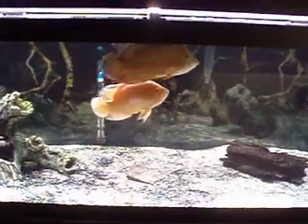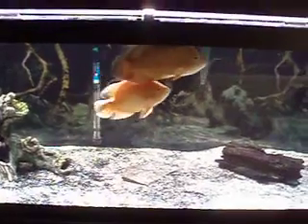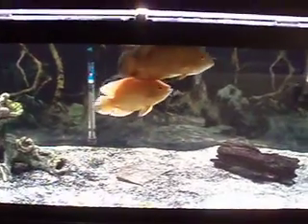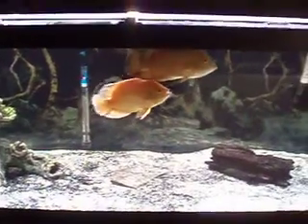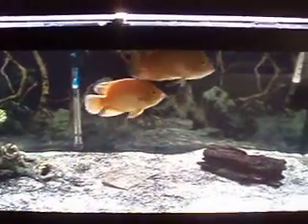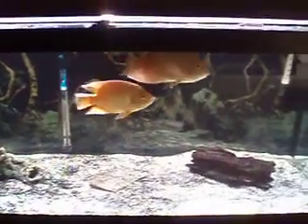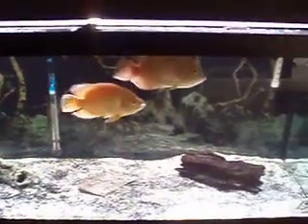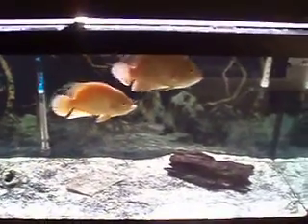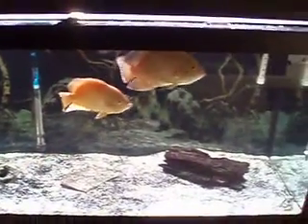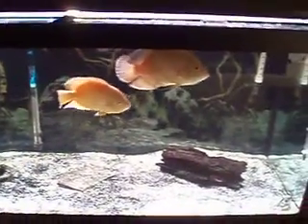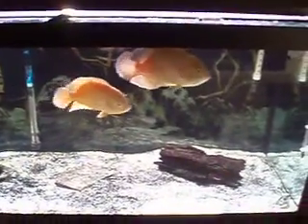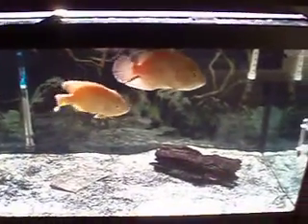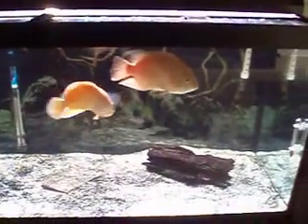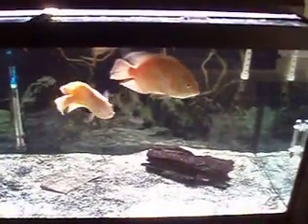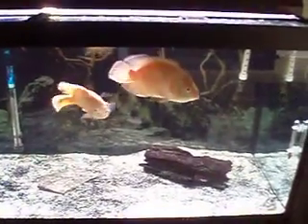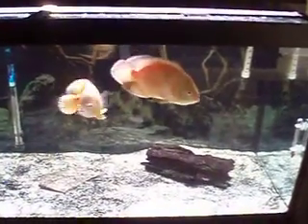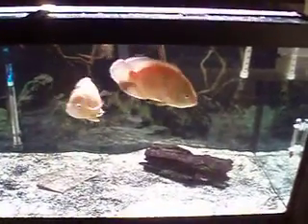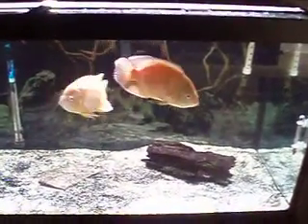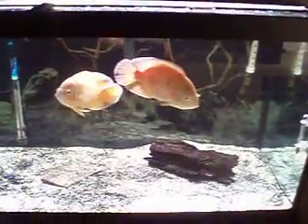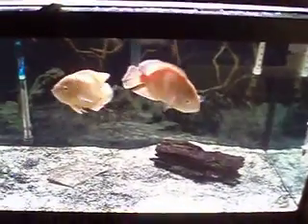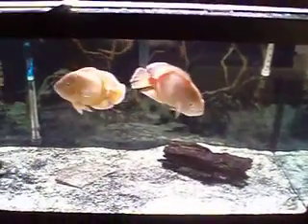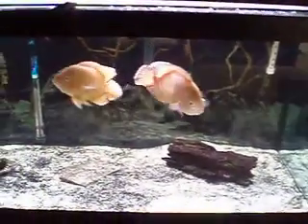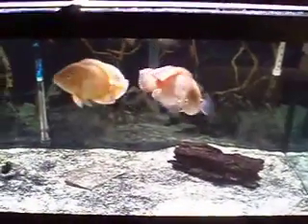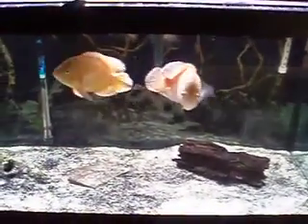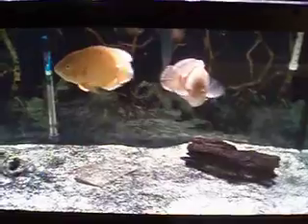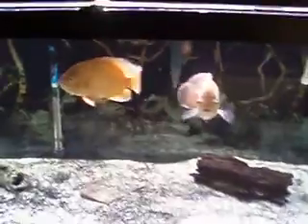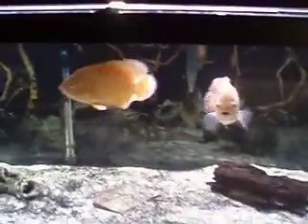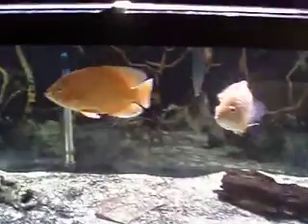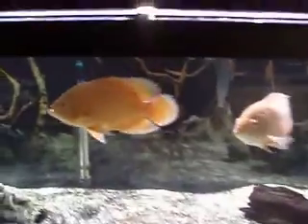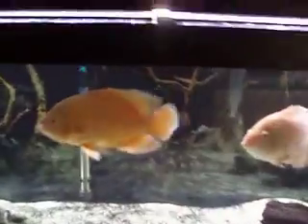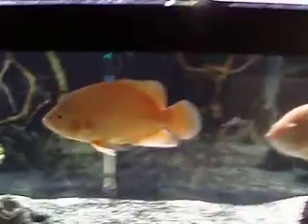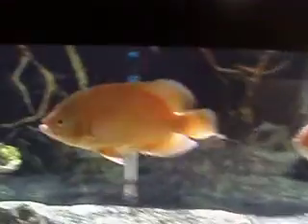These fish, like everybody says, they'll eat all day long — they're not shy about it.